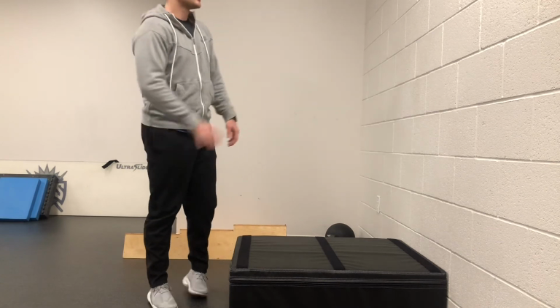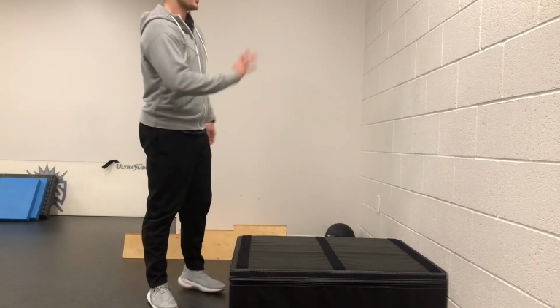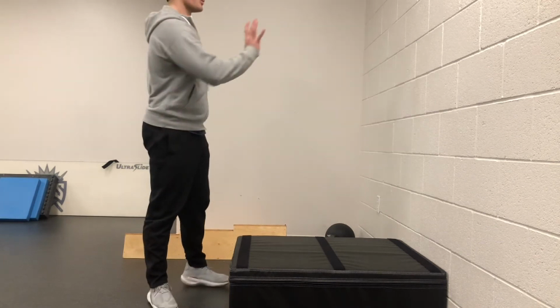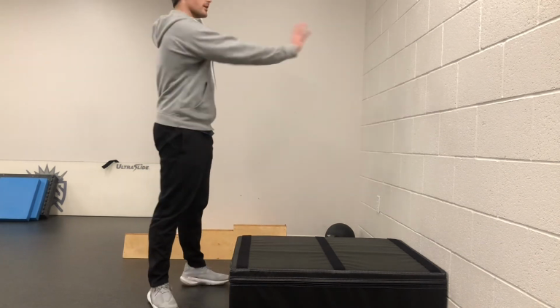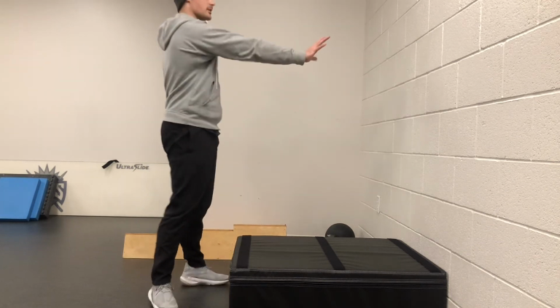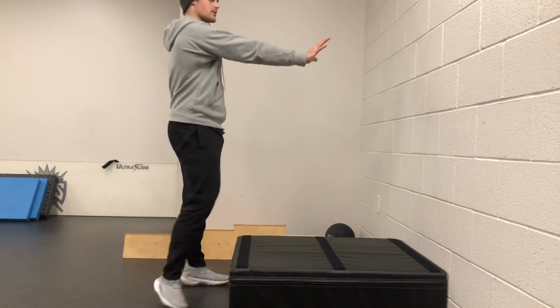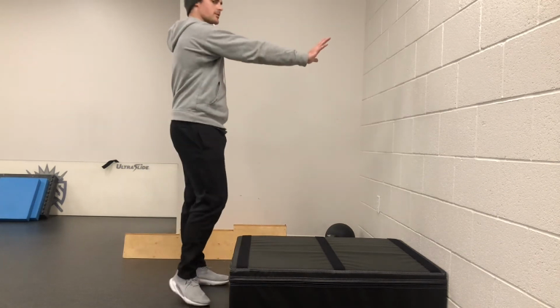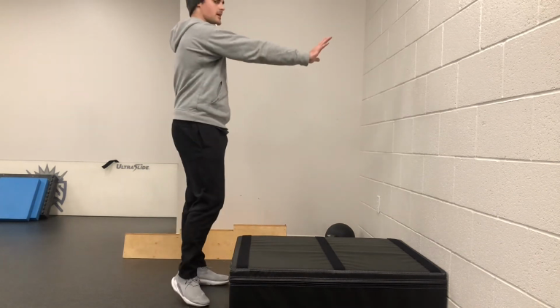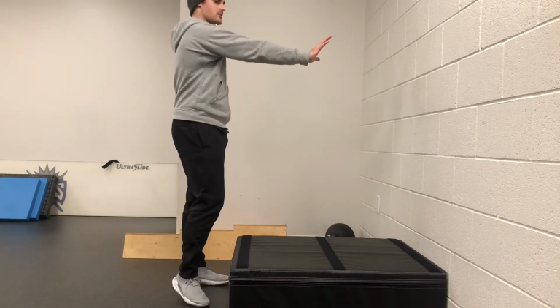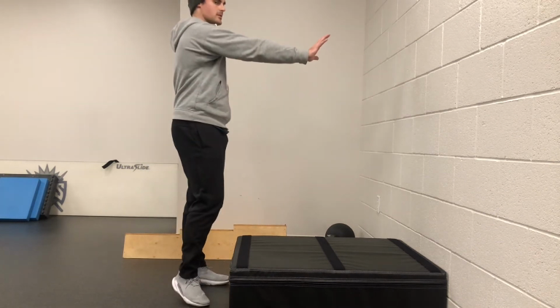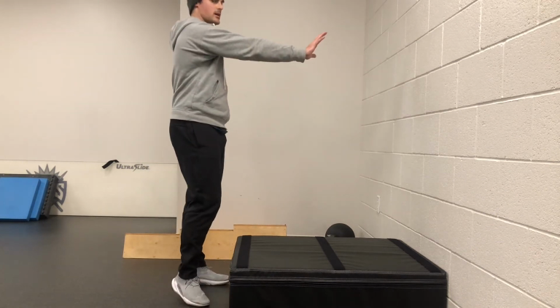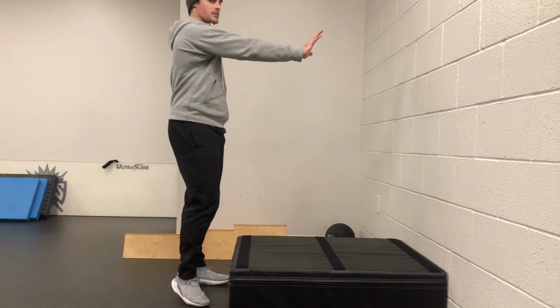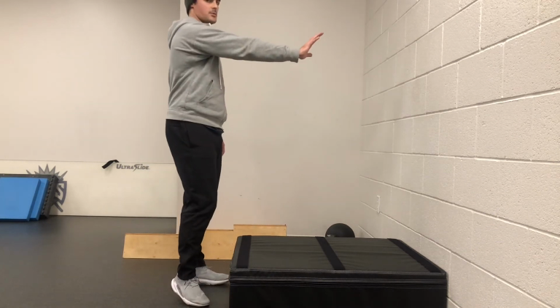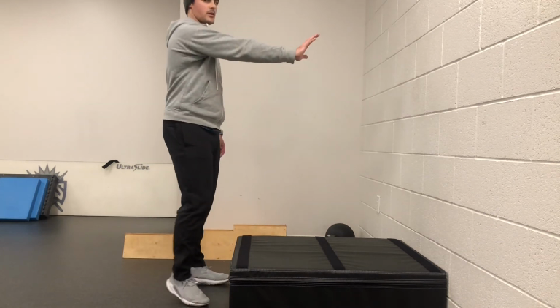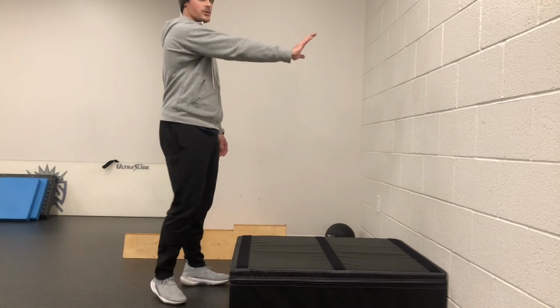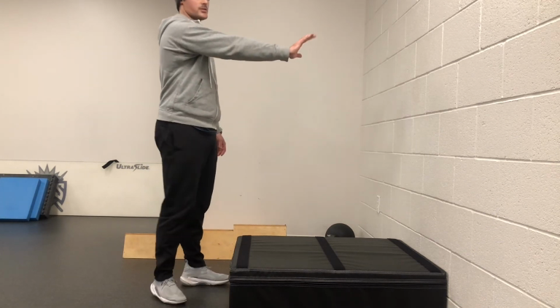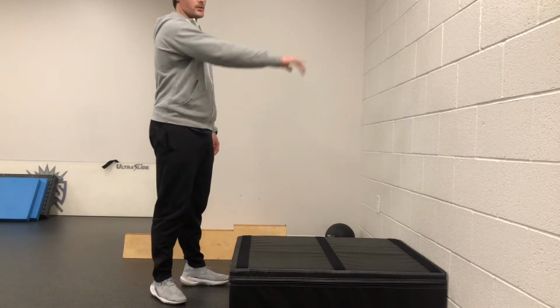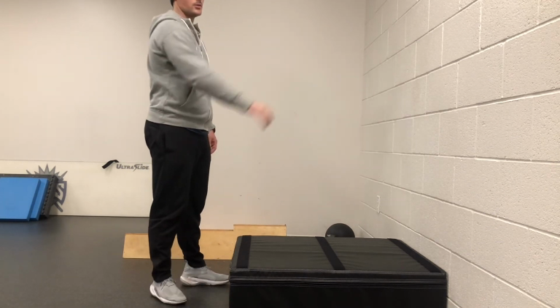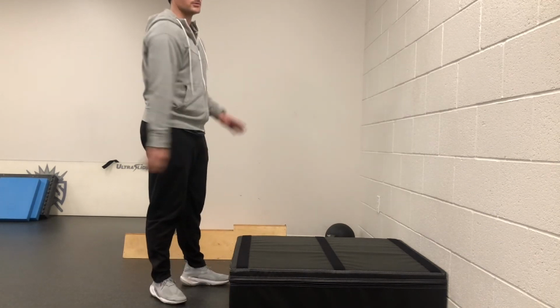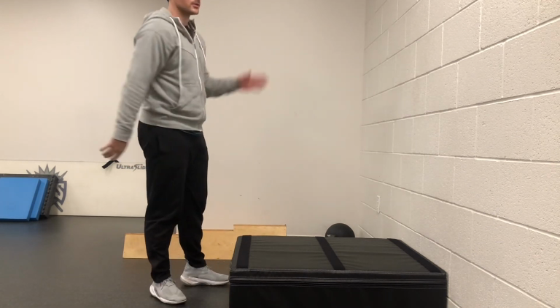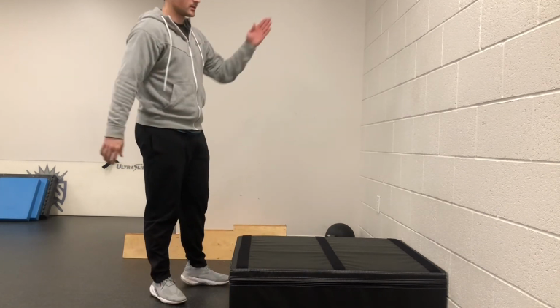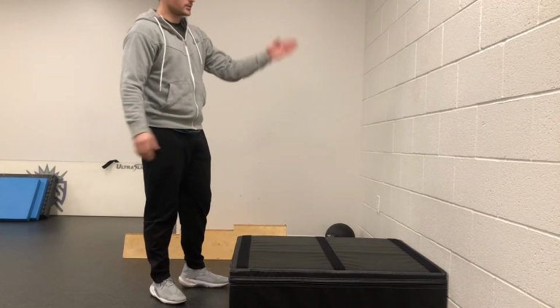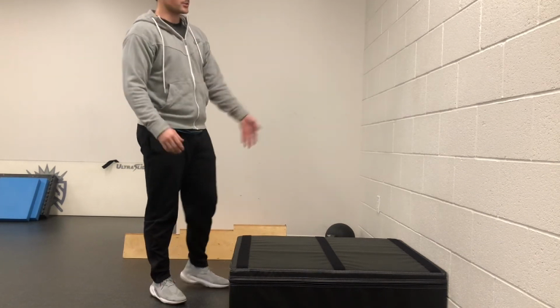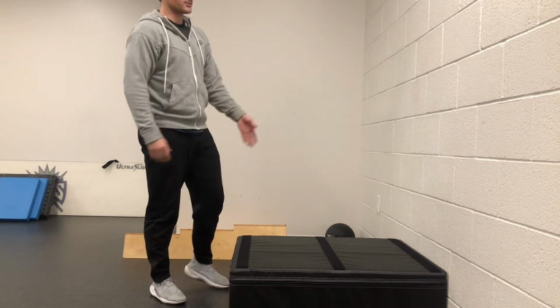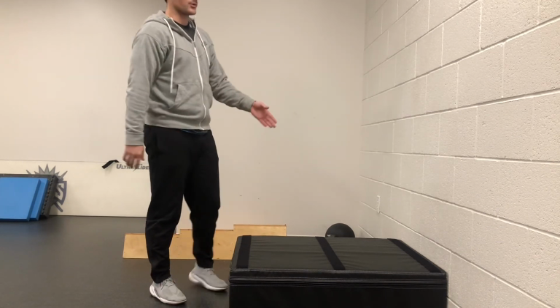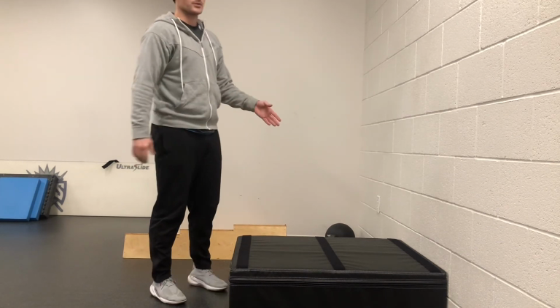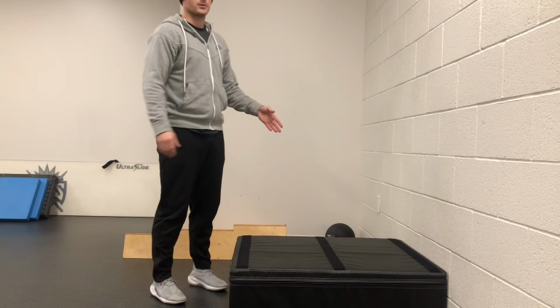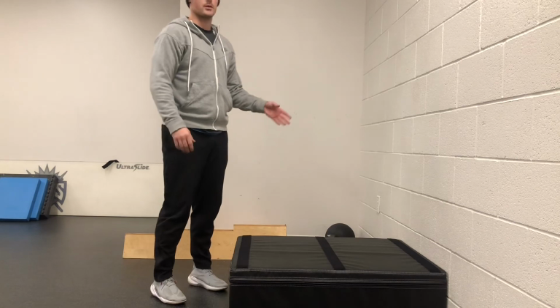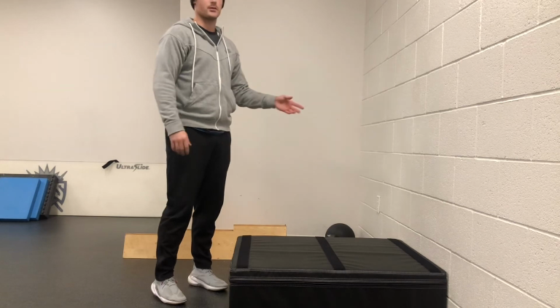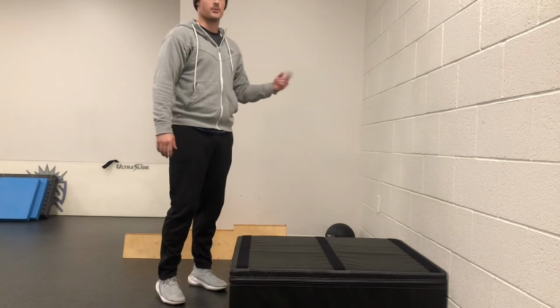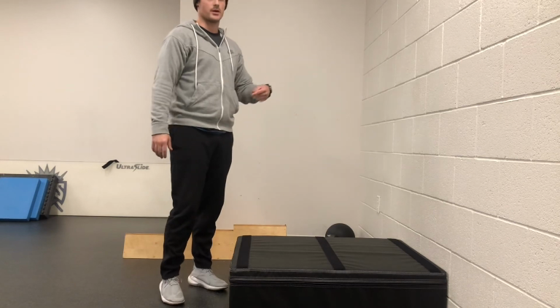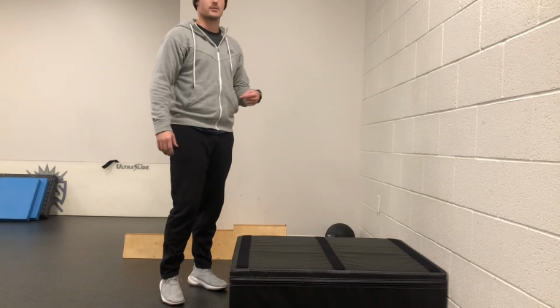Breathe five to ten times, or about a 30-second hold. Just perform this one on the right side.